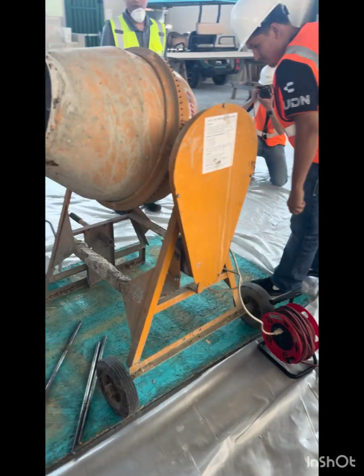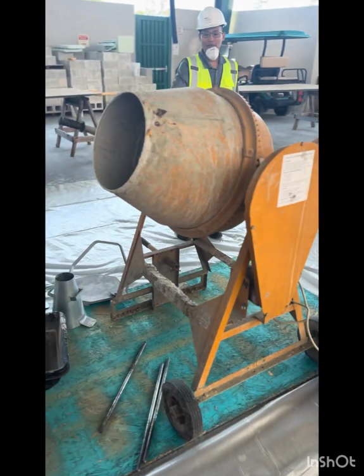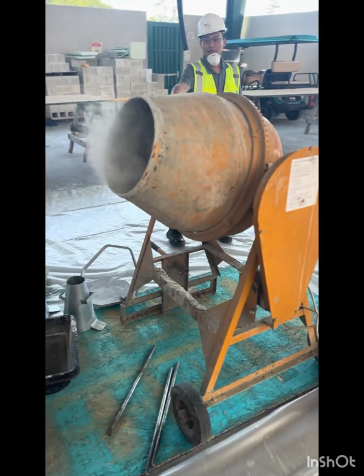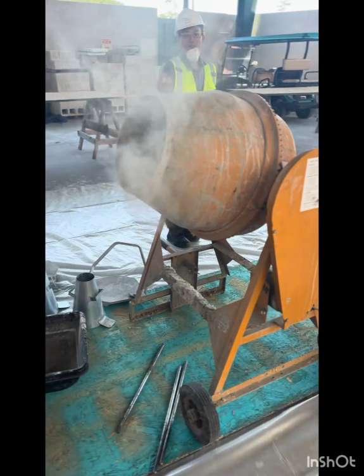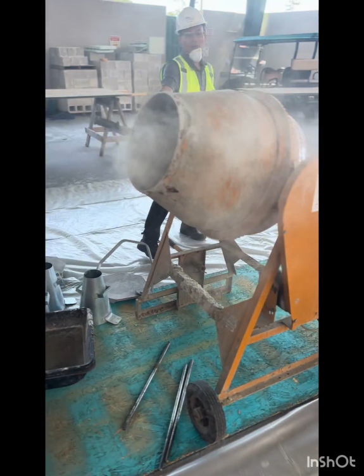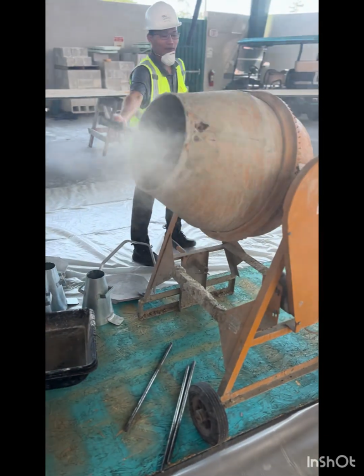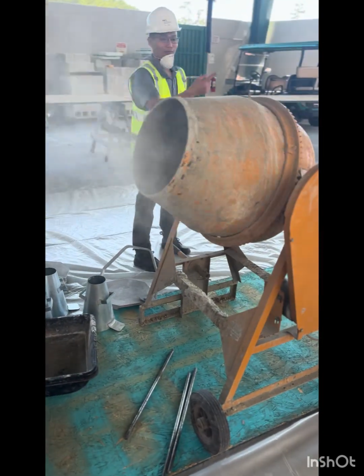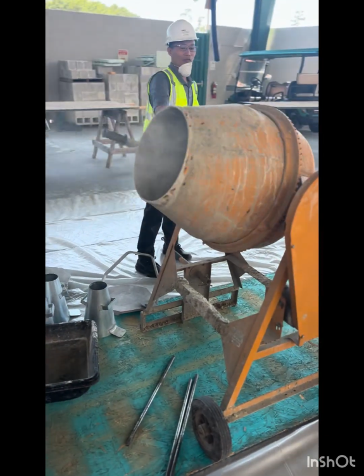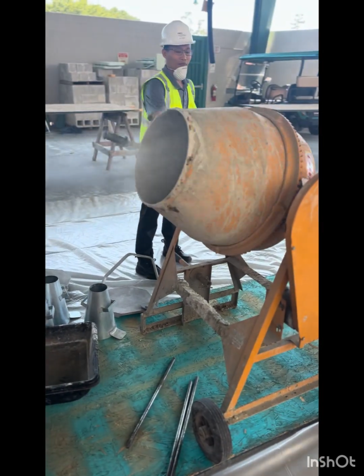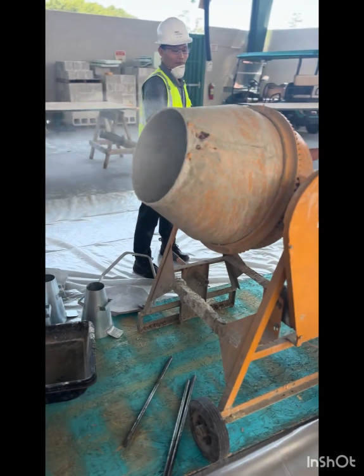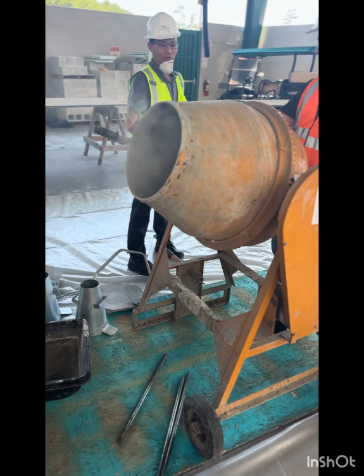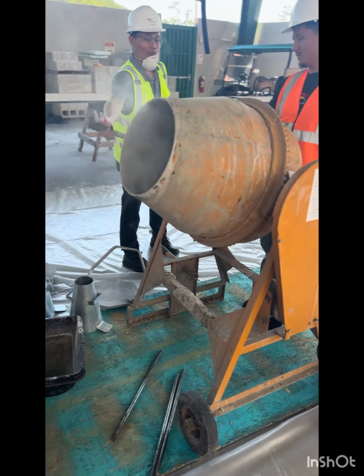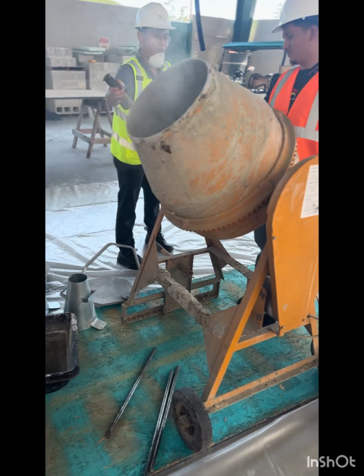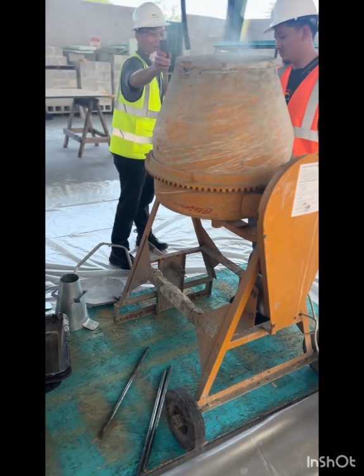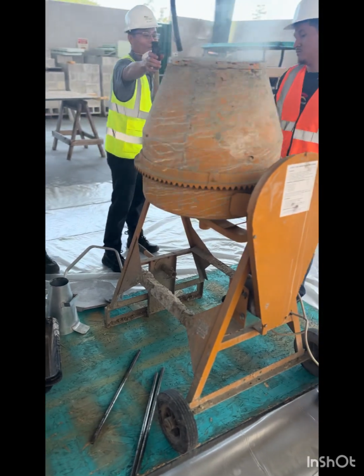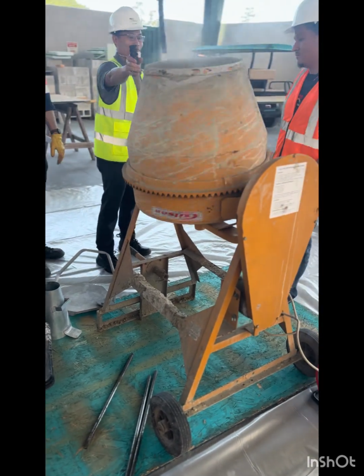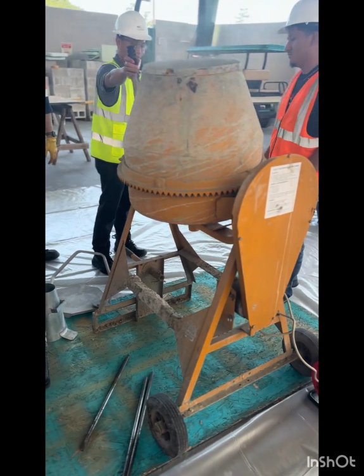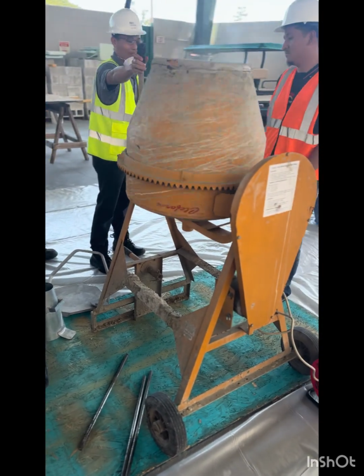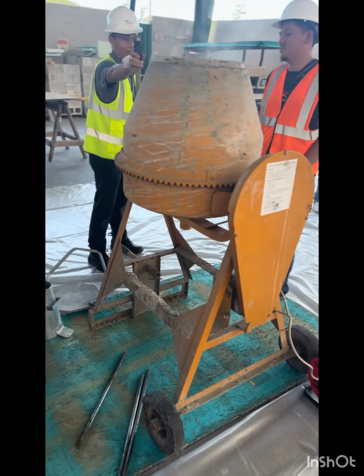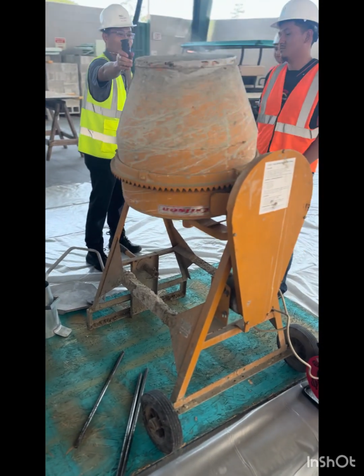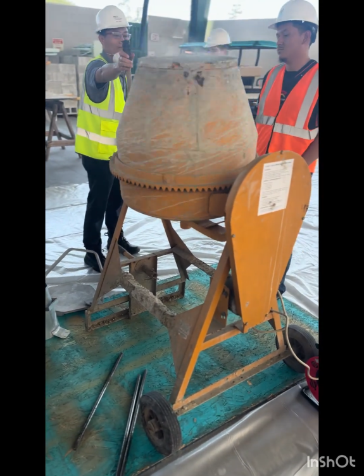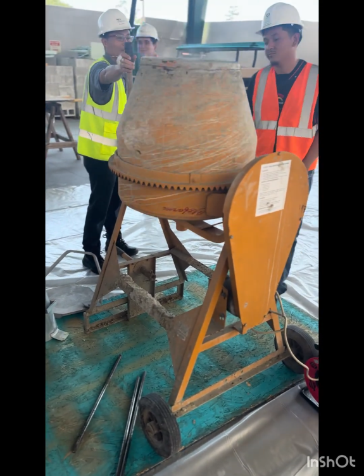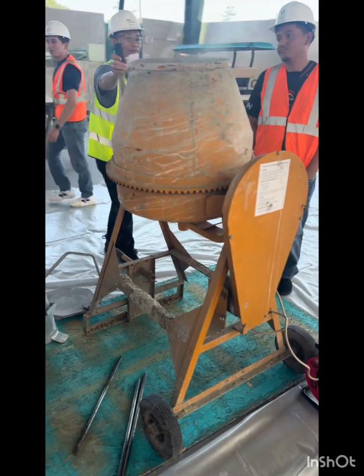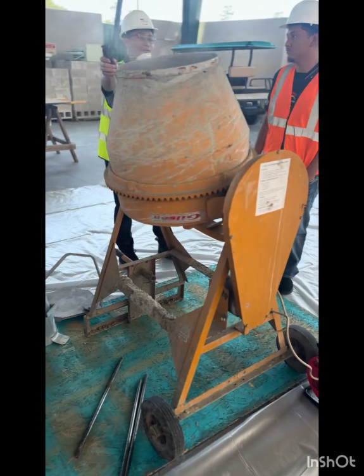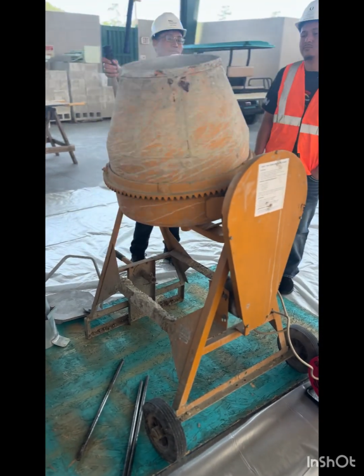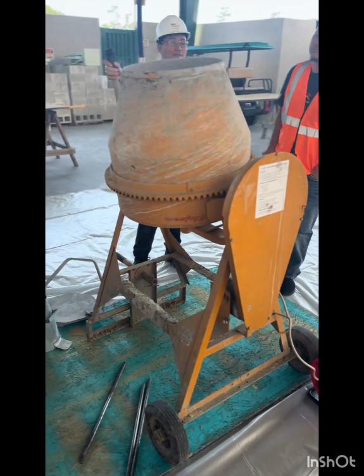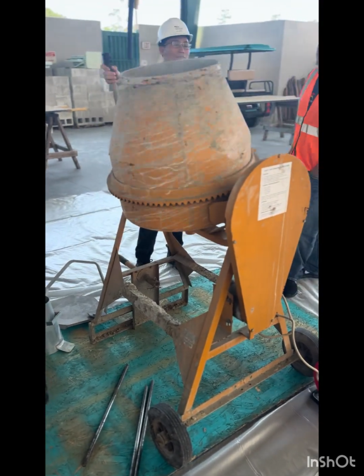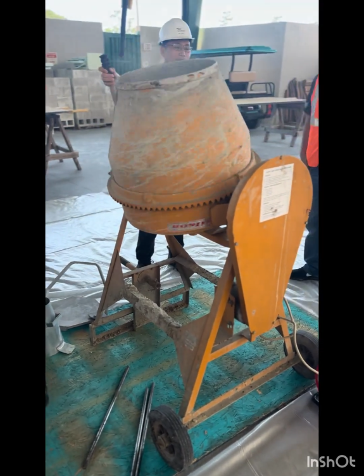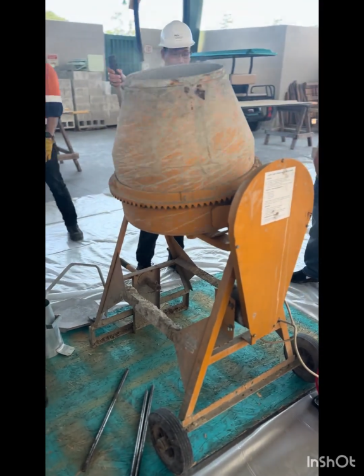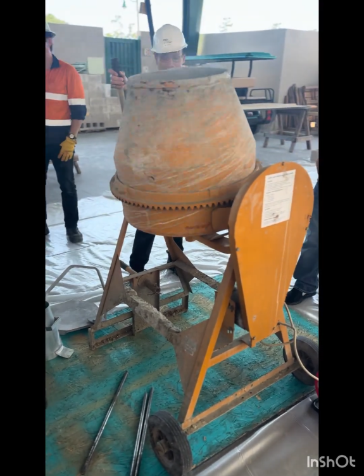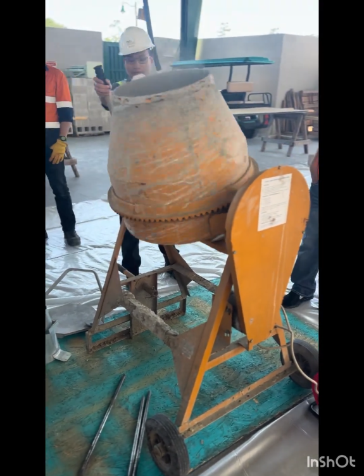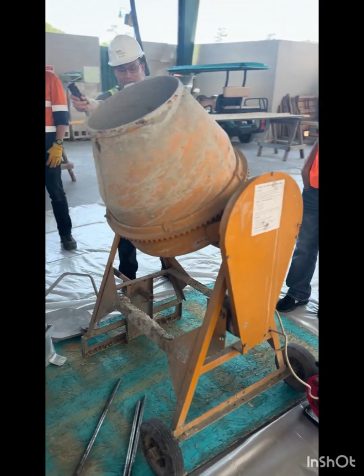We then start up the cement mixer and let it mix, which is important to do in the pan rather than the cement mixer.